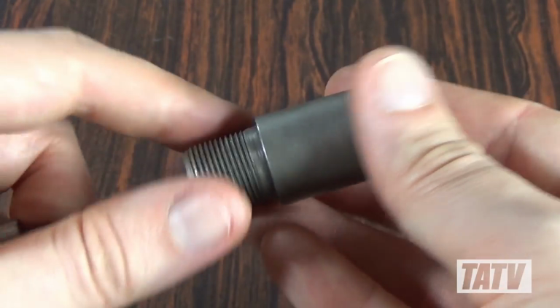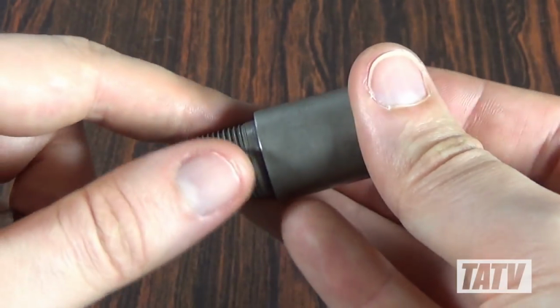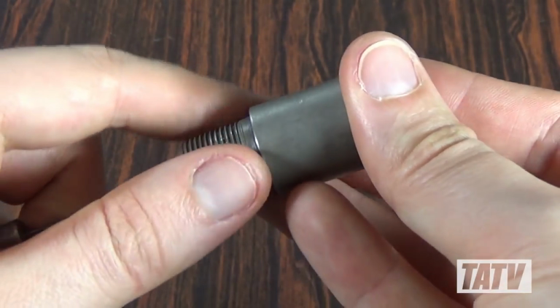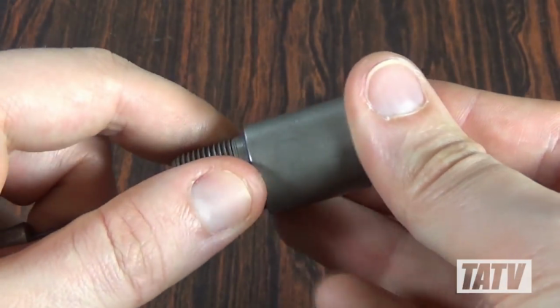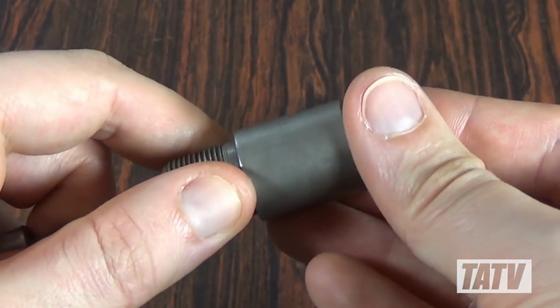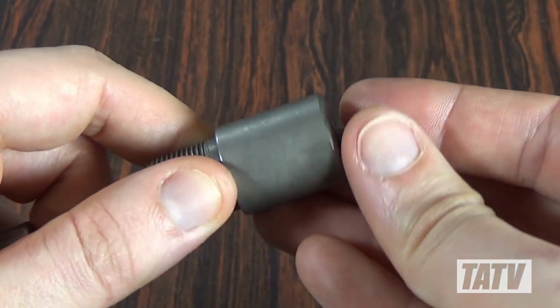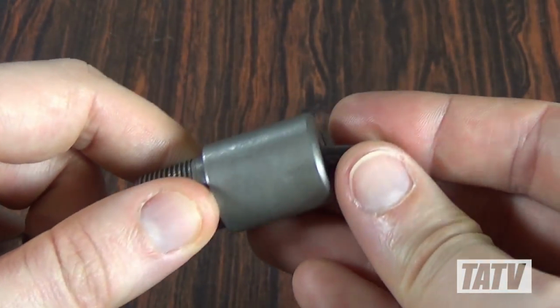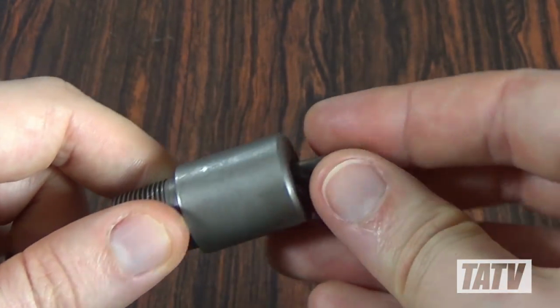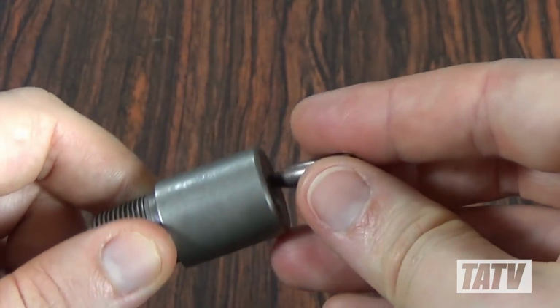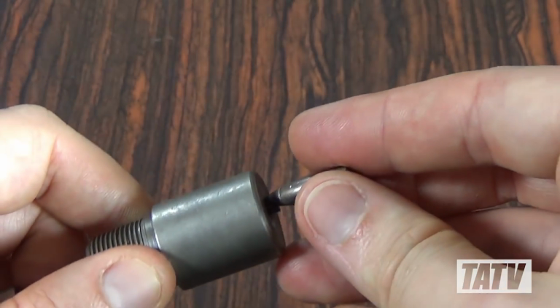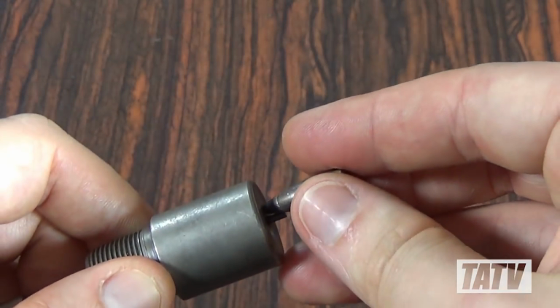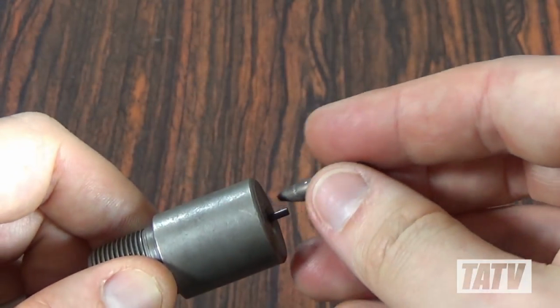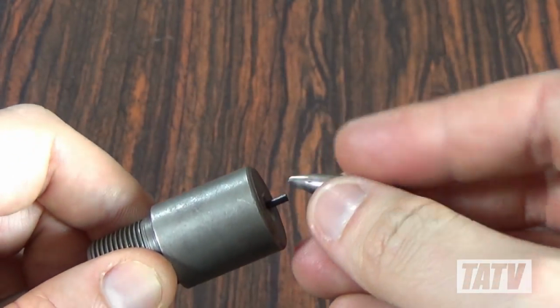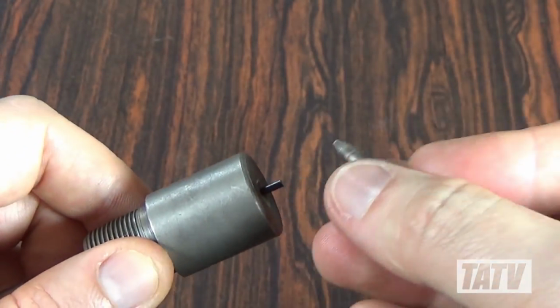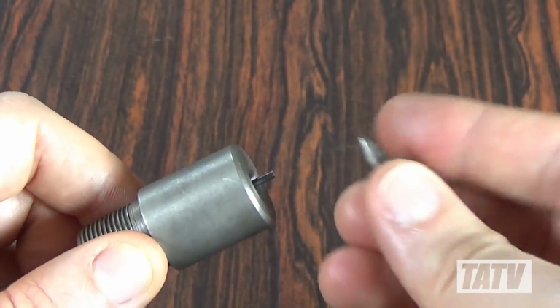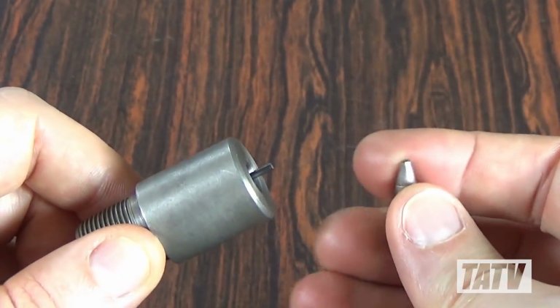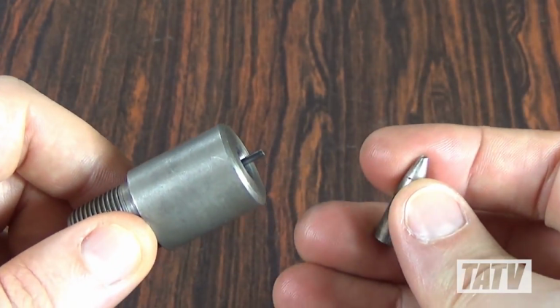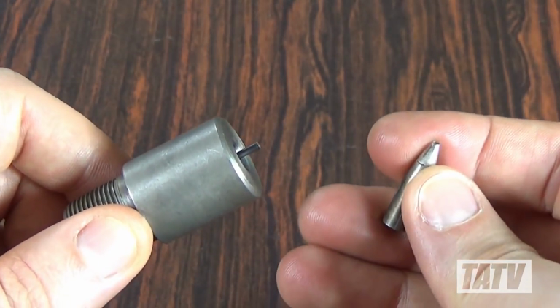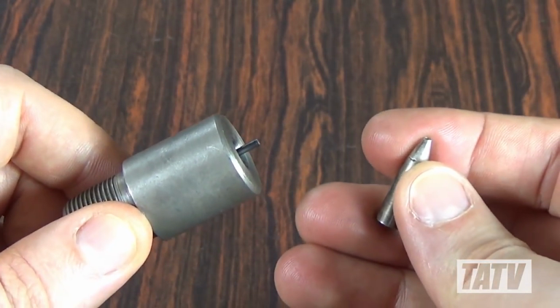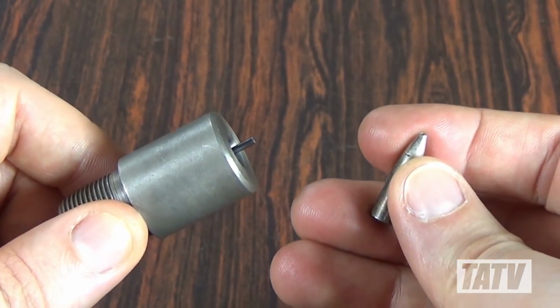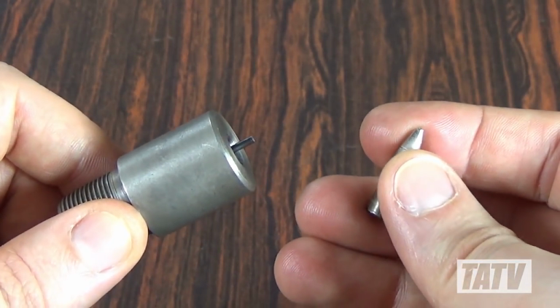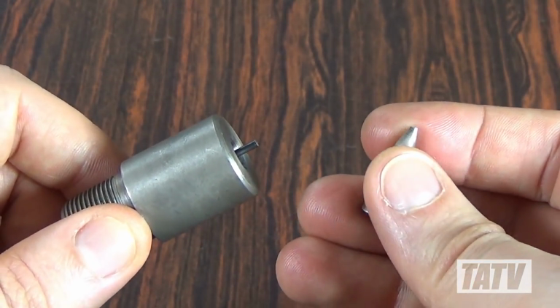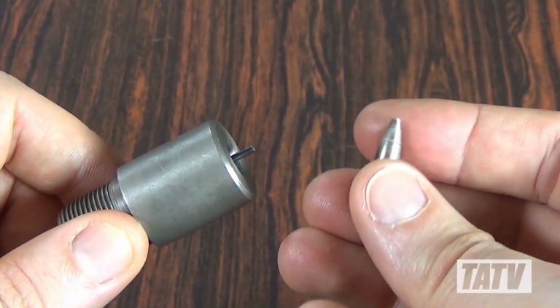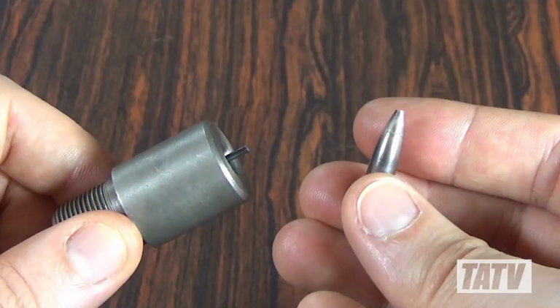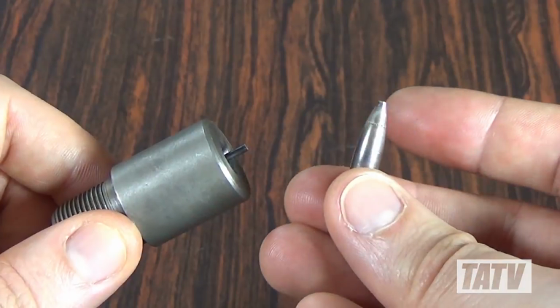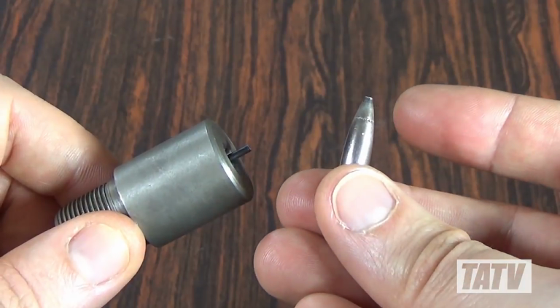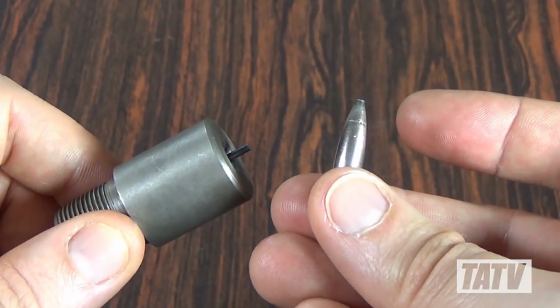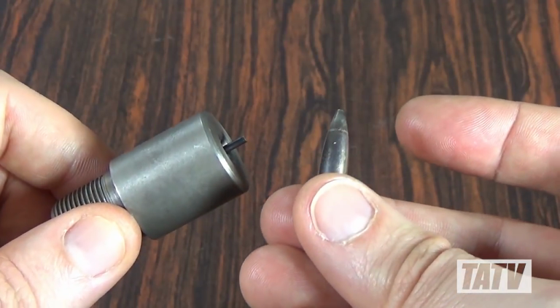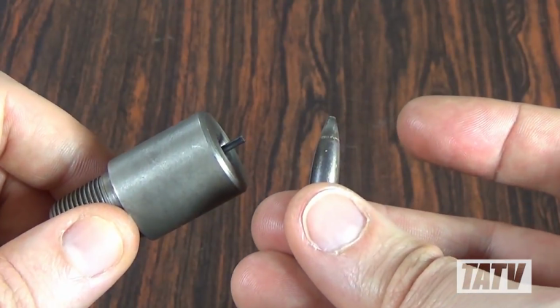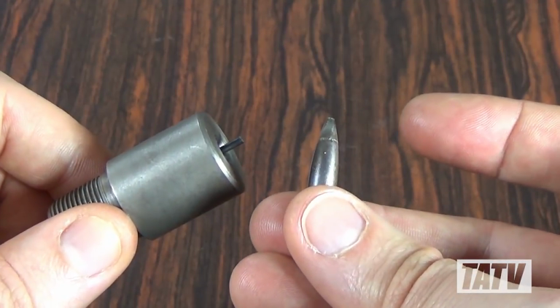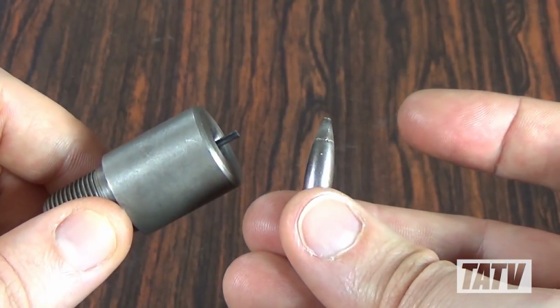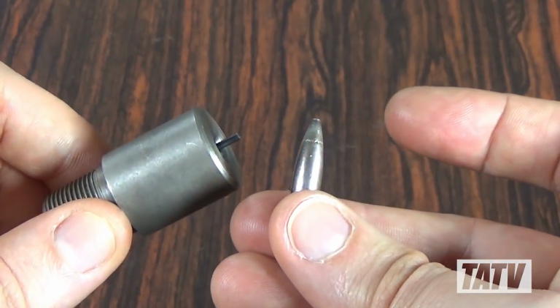Once this is complete, the tiny ejector rod pushes the bullet back out of the die, at which point it's ready to load.